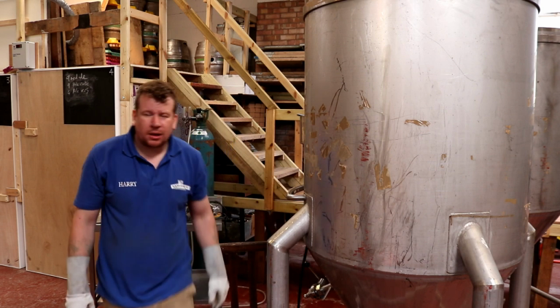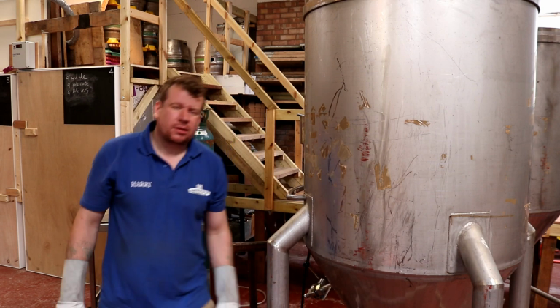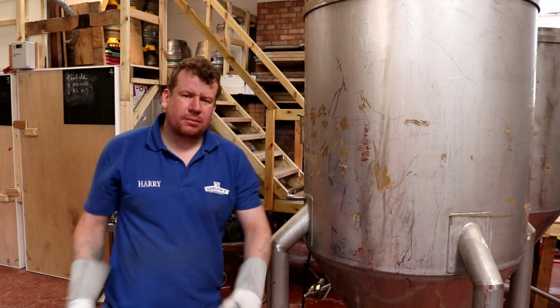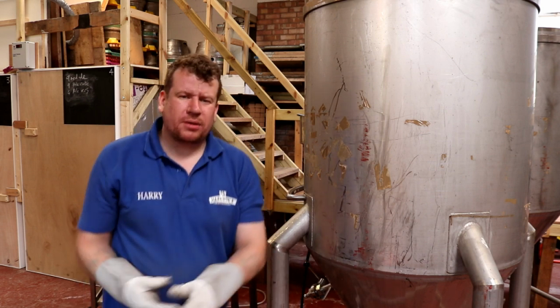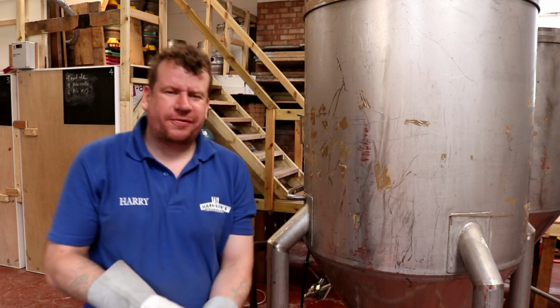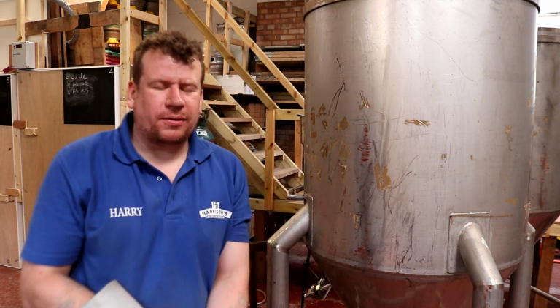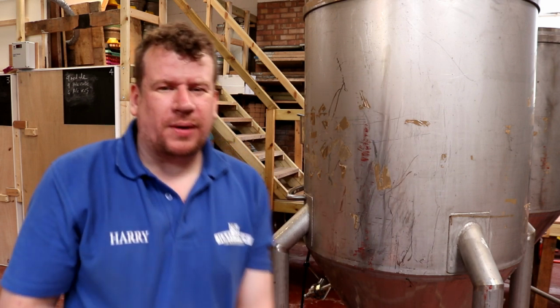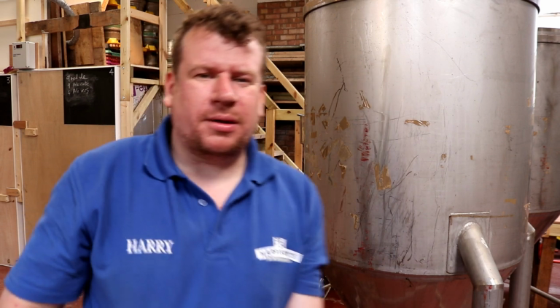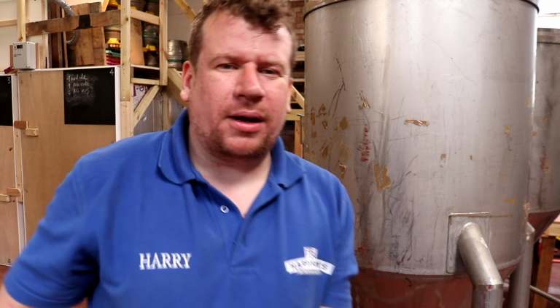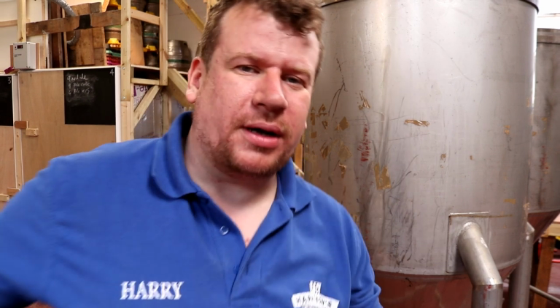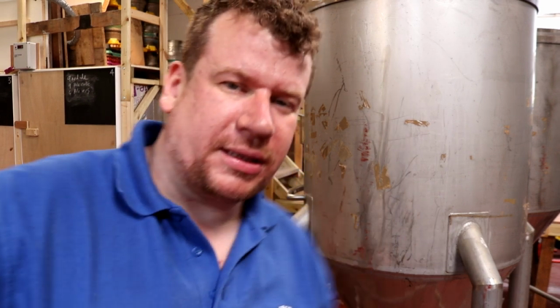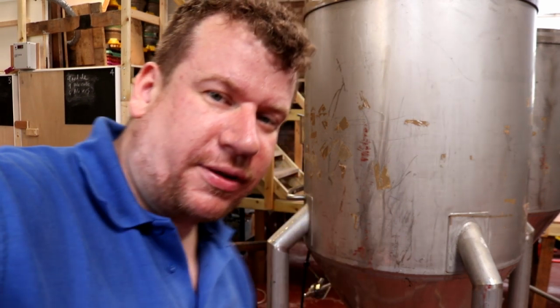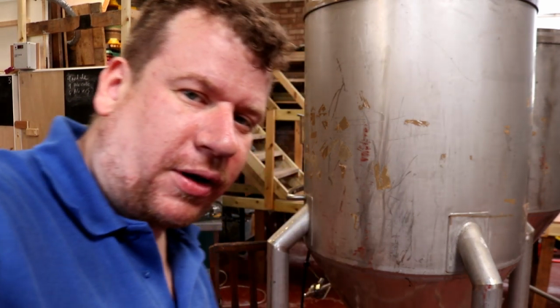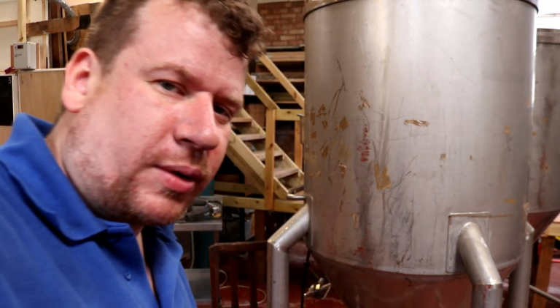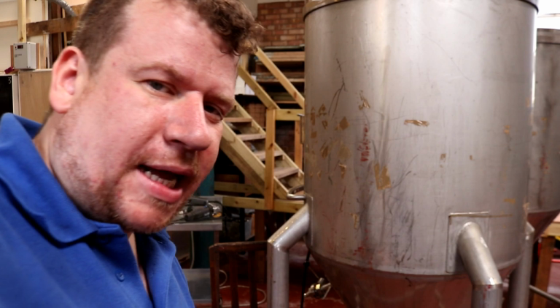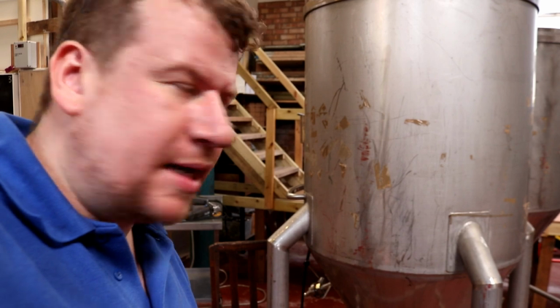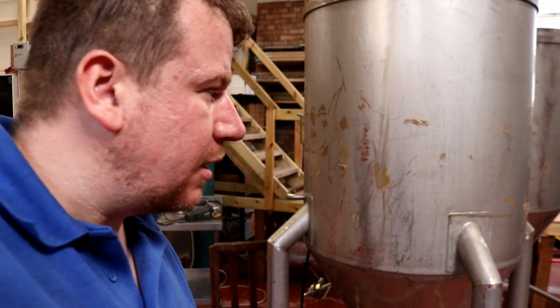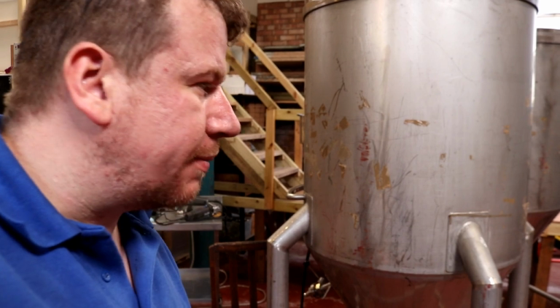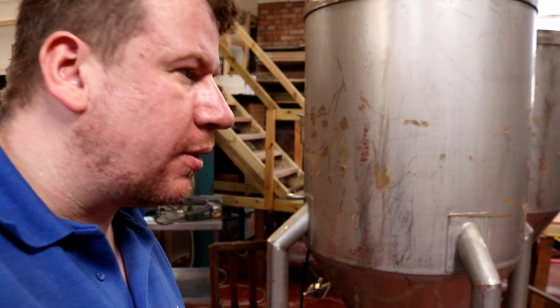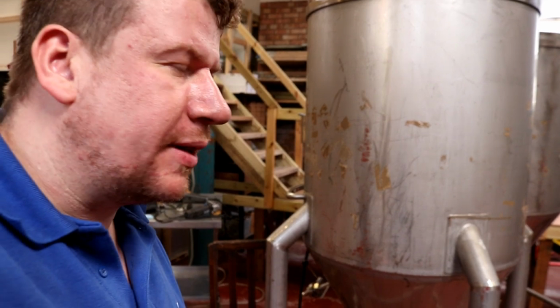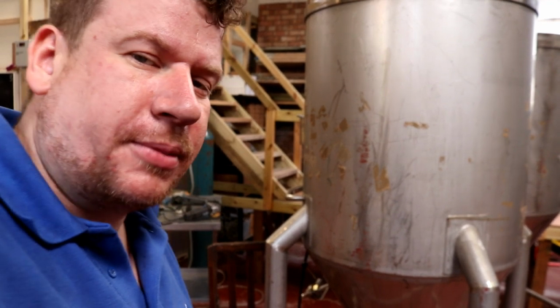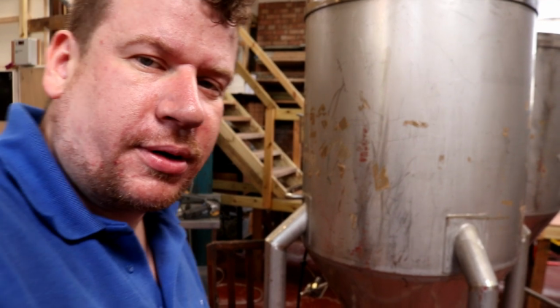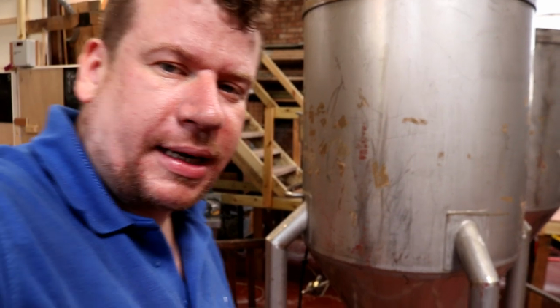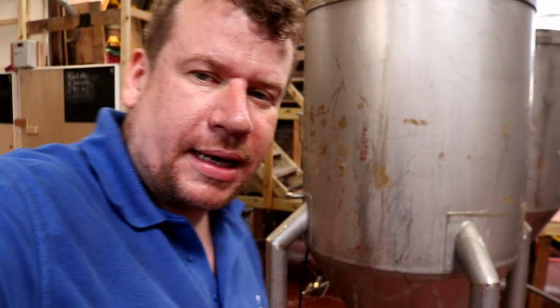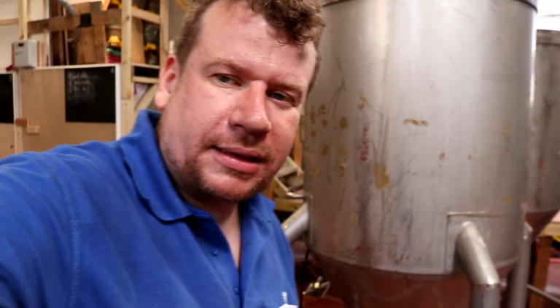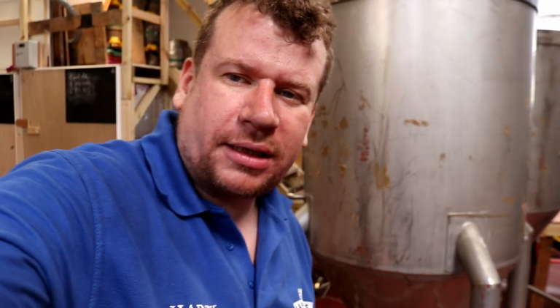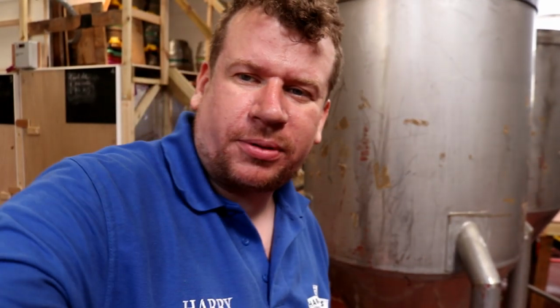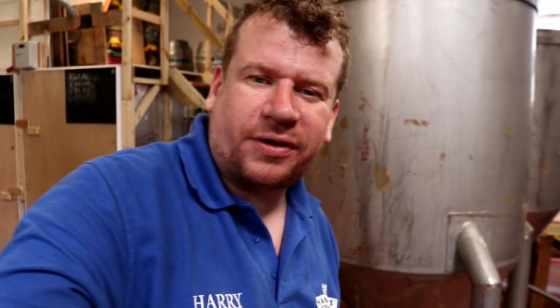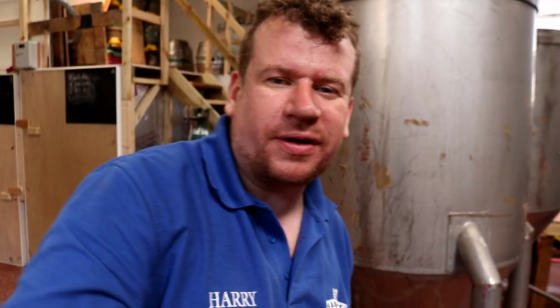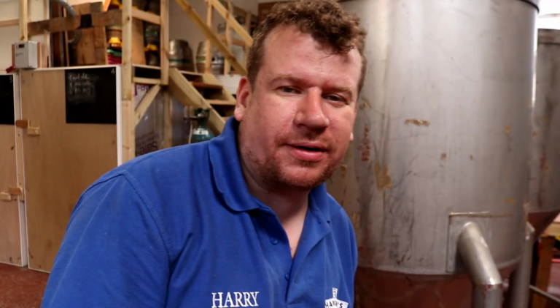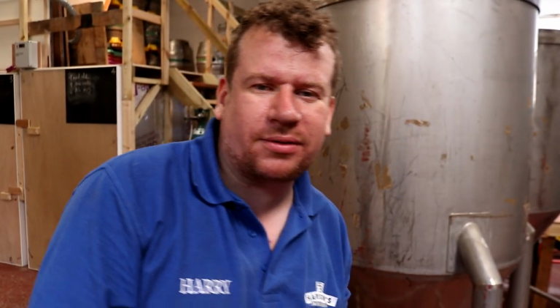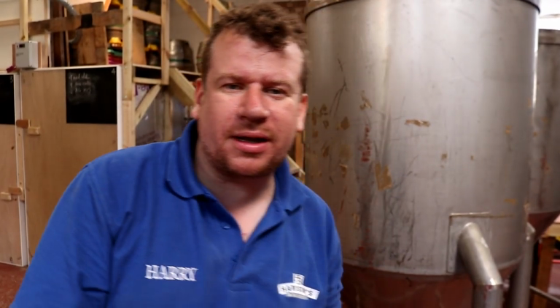Good morning folks. Welcome along to the vlog. We're in the brewery this morning - just pull the viewfinder out there.